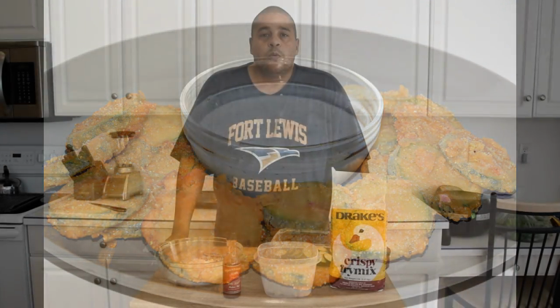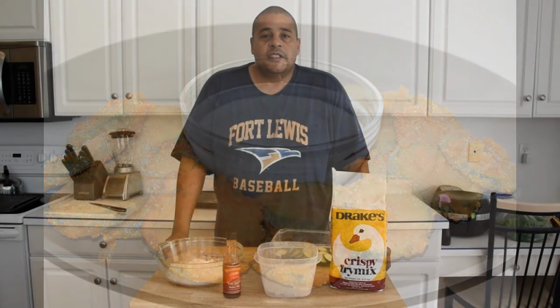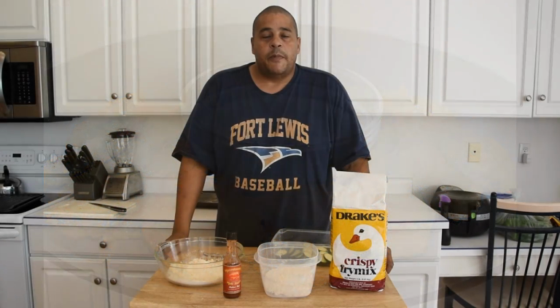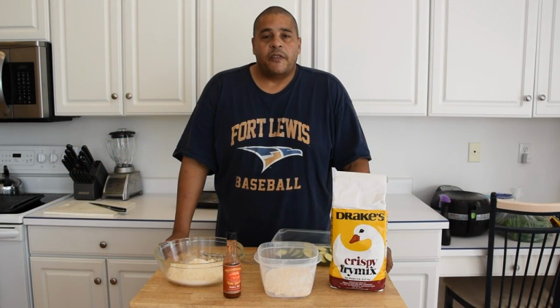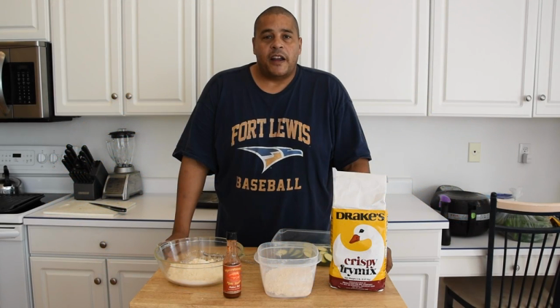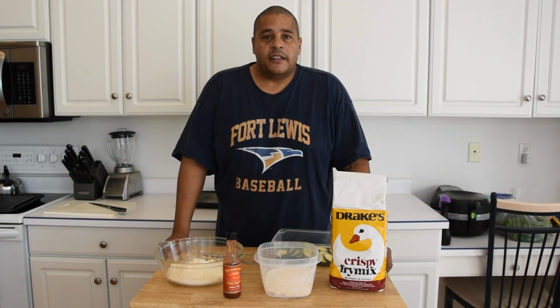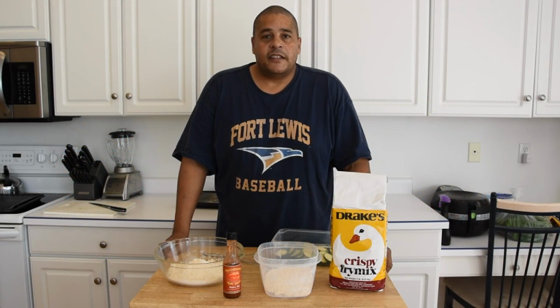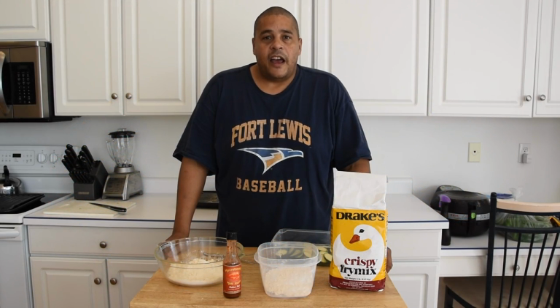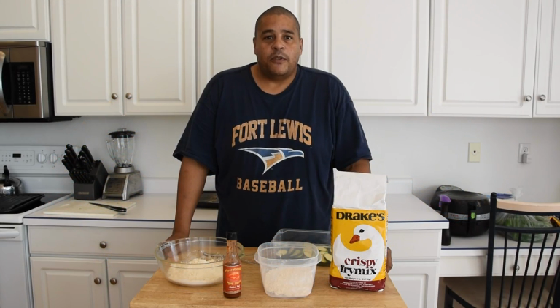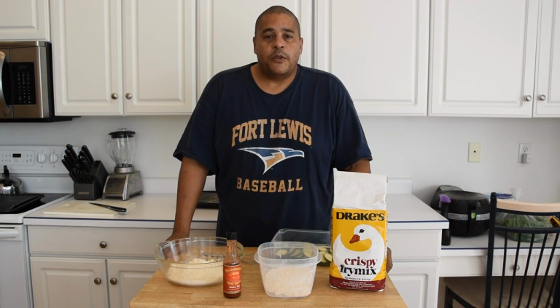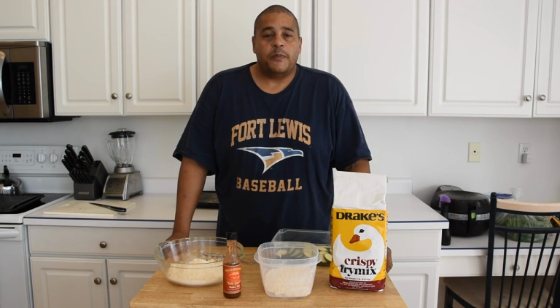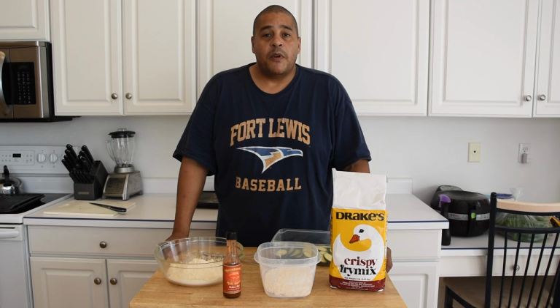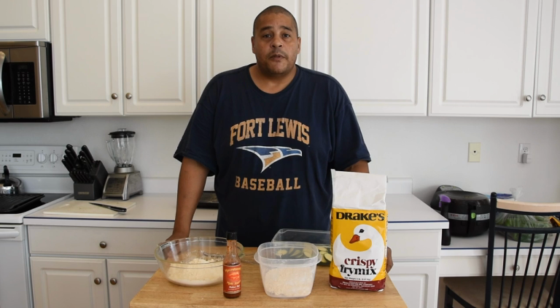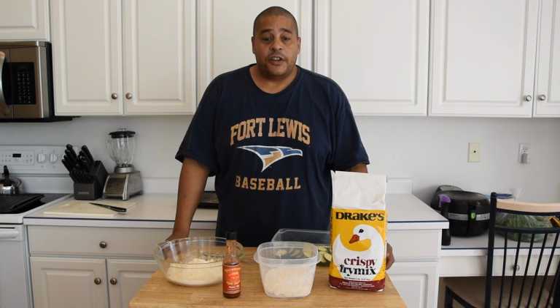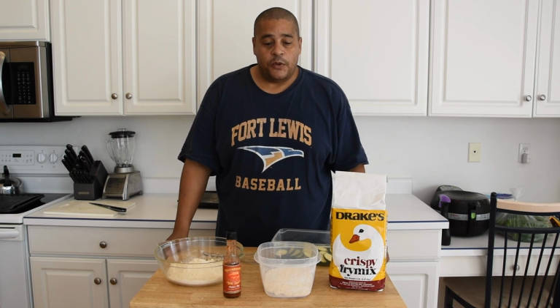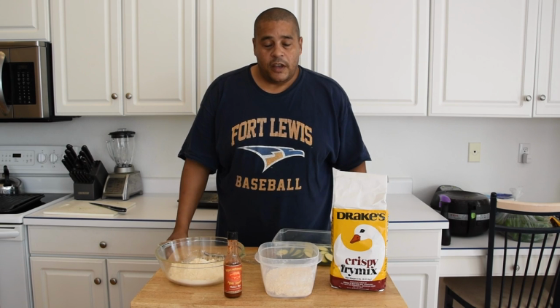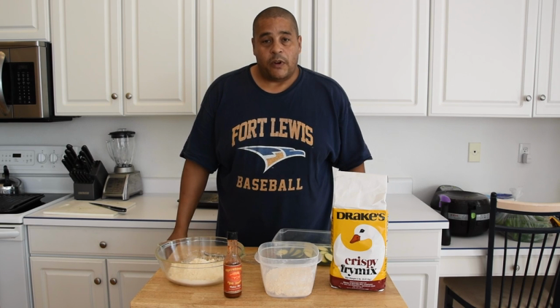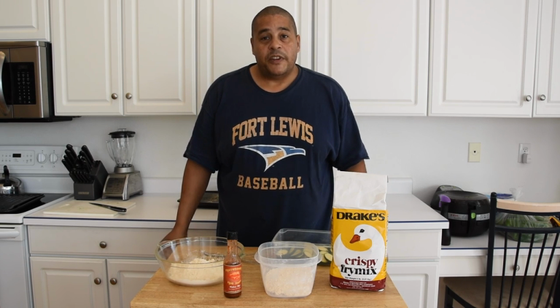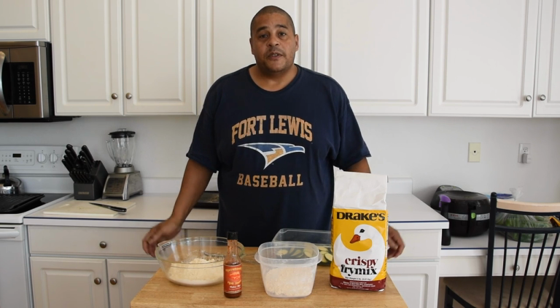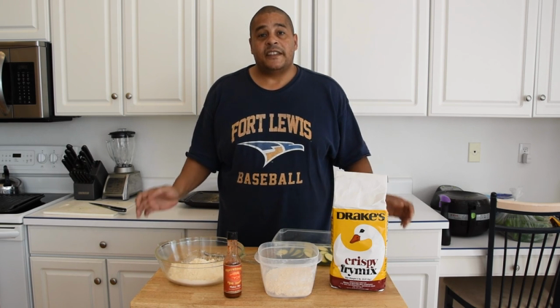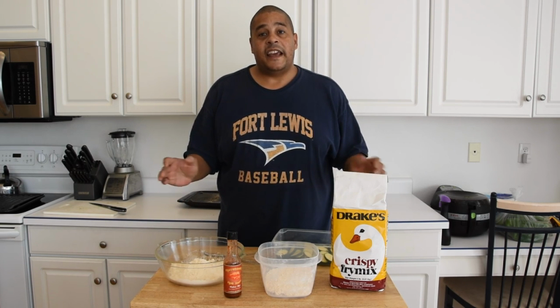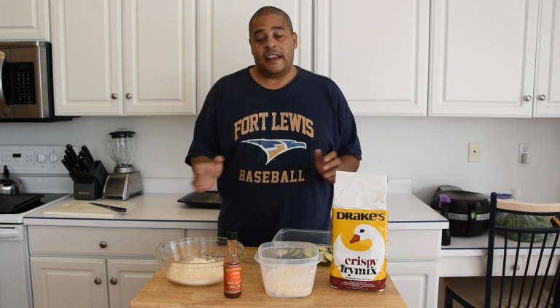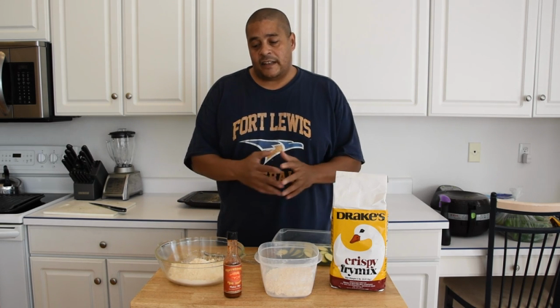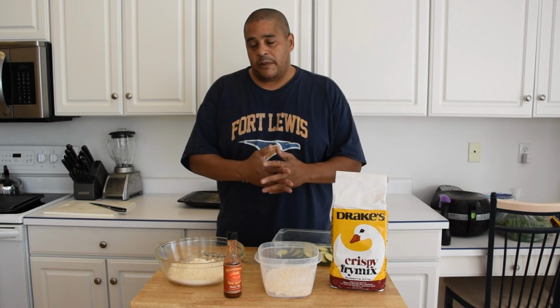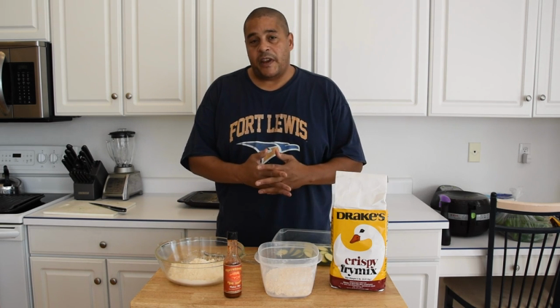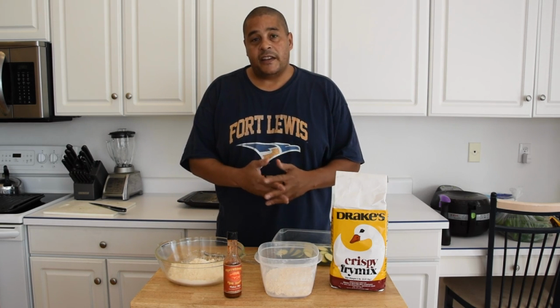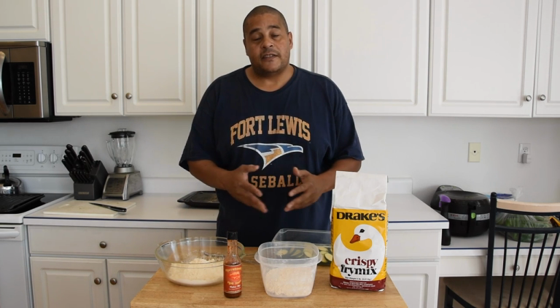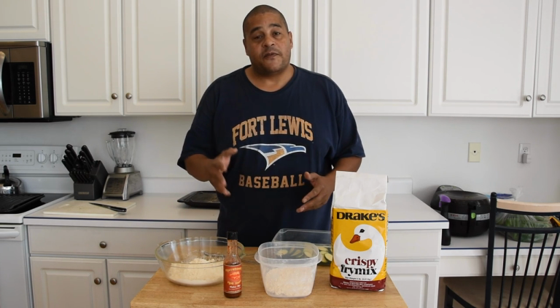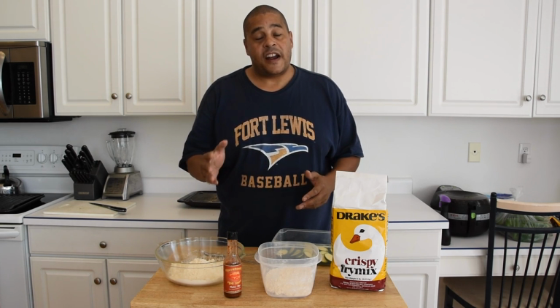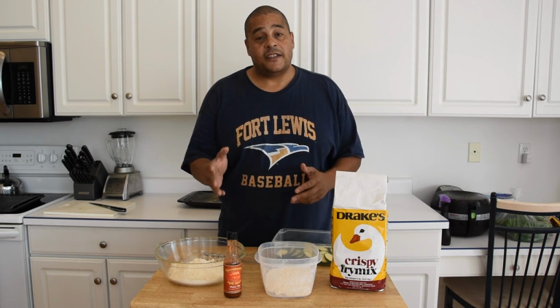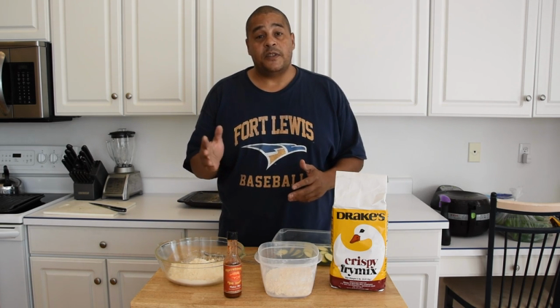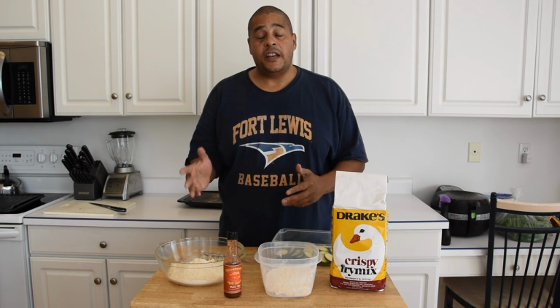What's up everybody? This is Lyle with No Hippie BBQ. What I'll be doing today is making some fried zucchini.